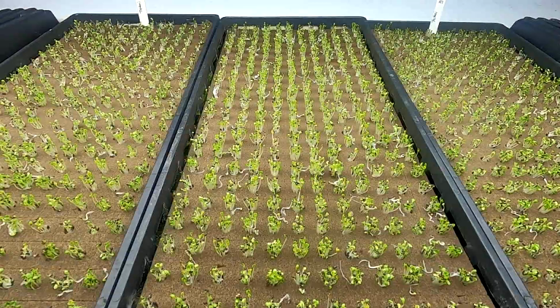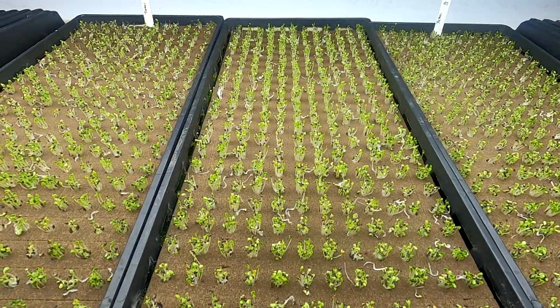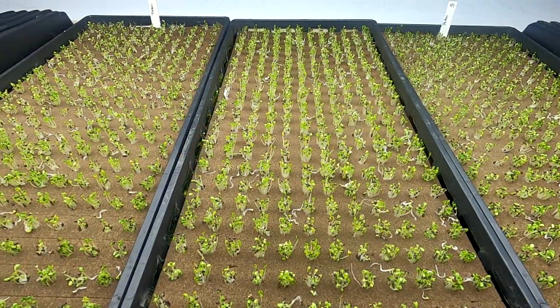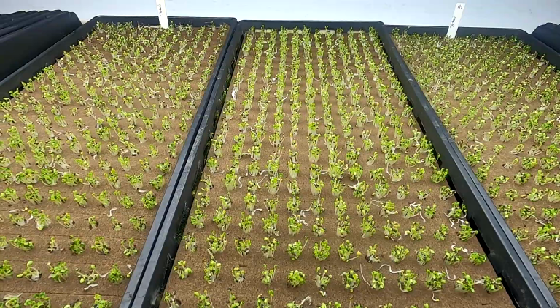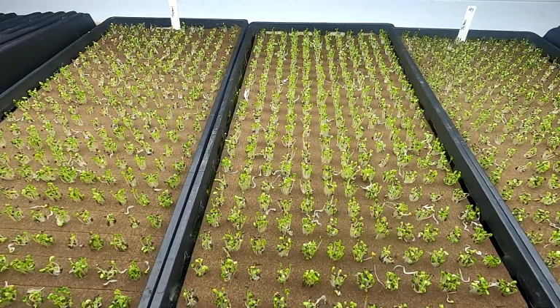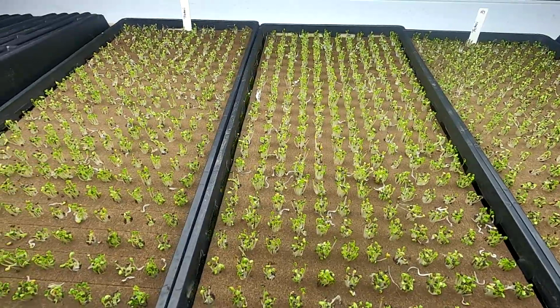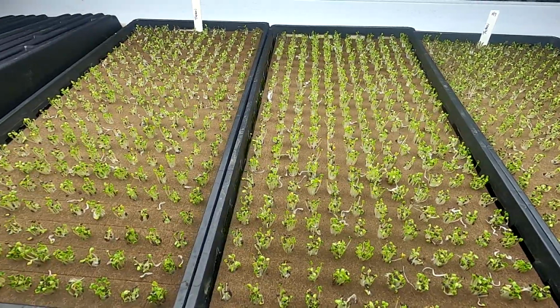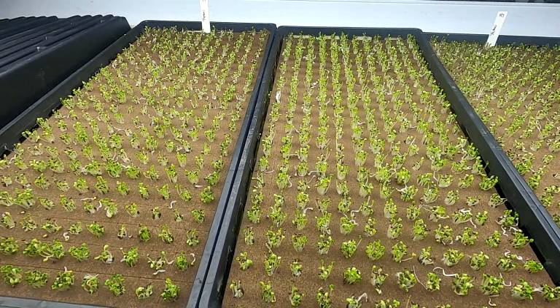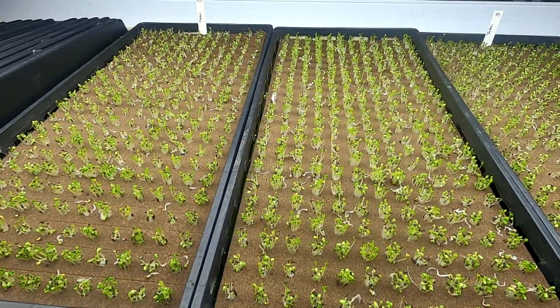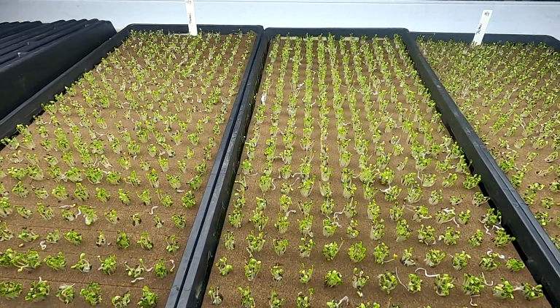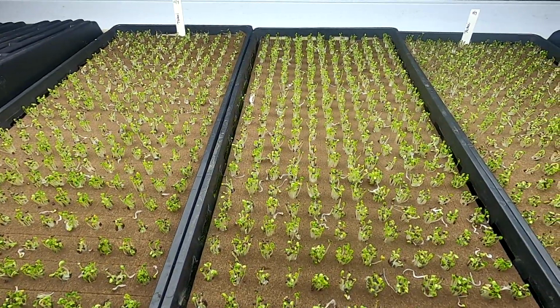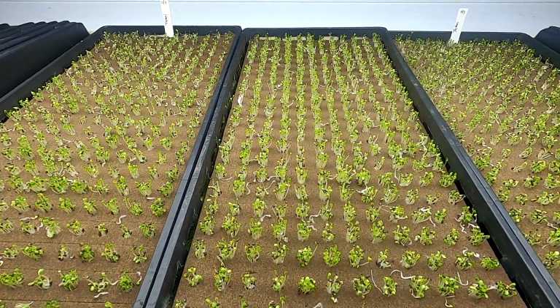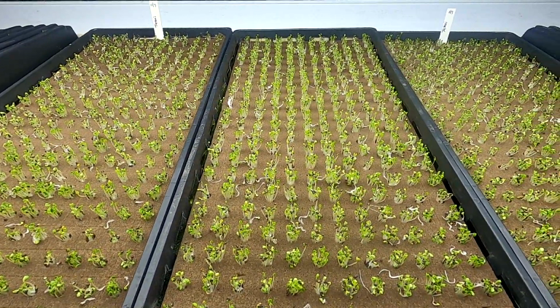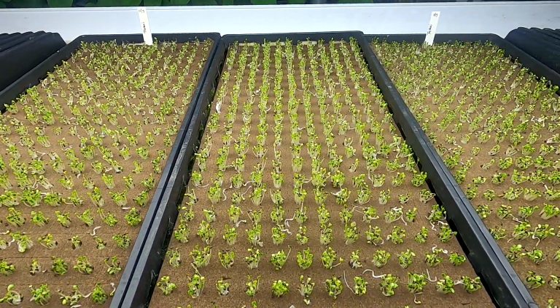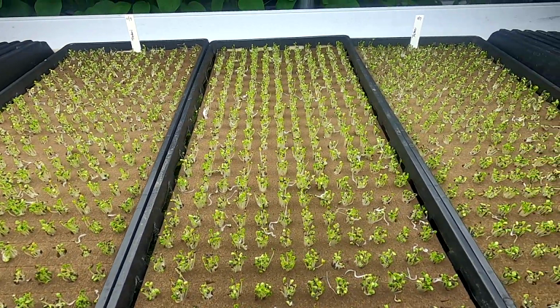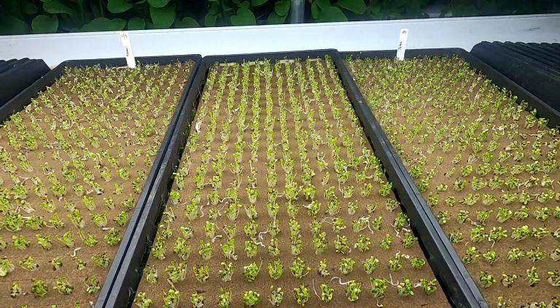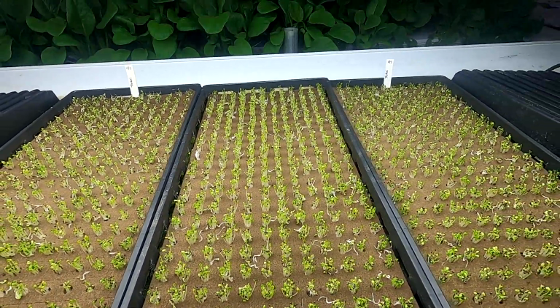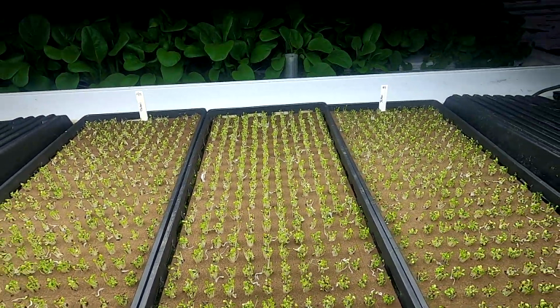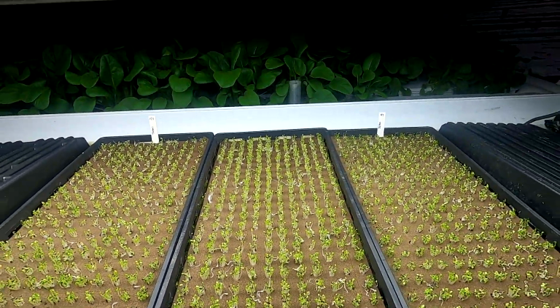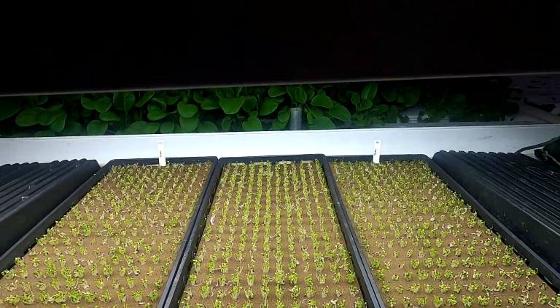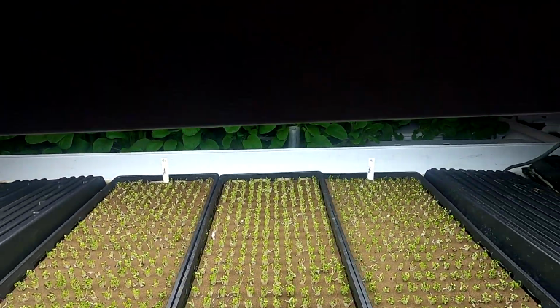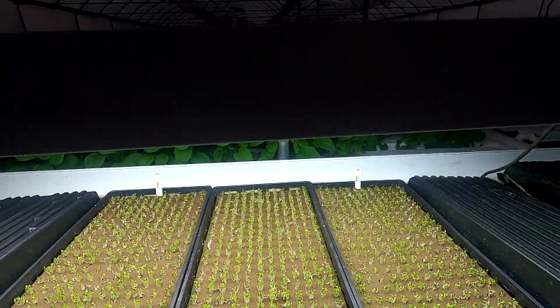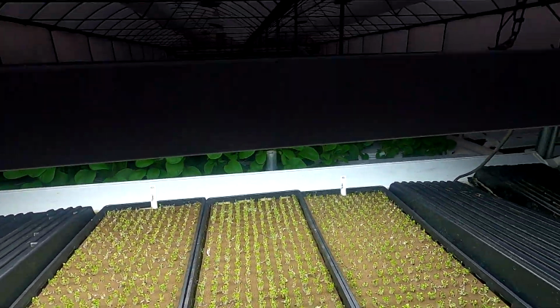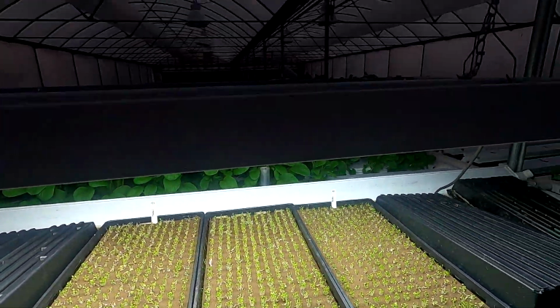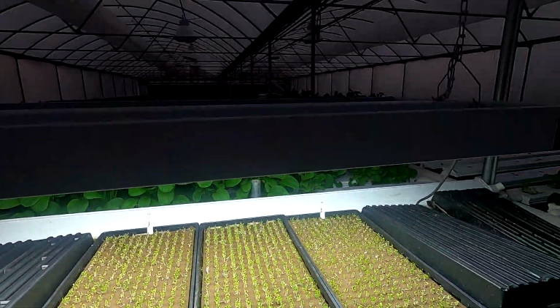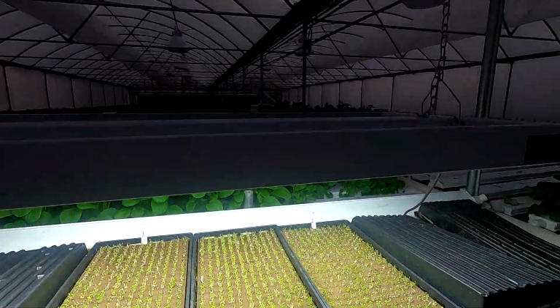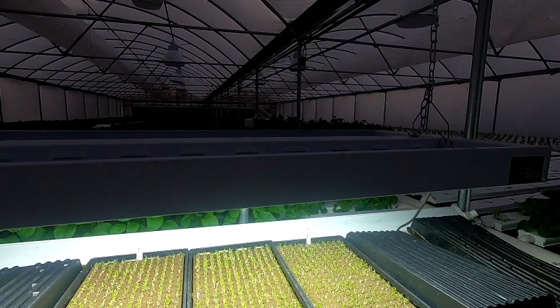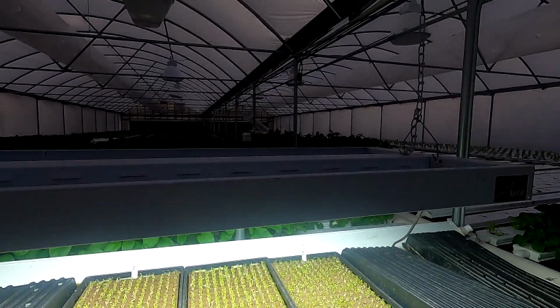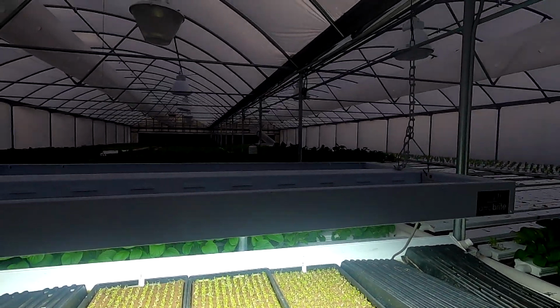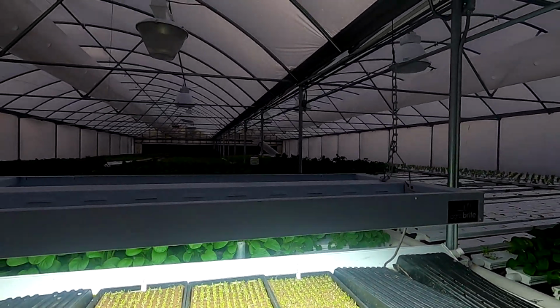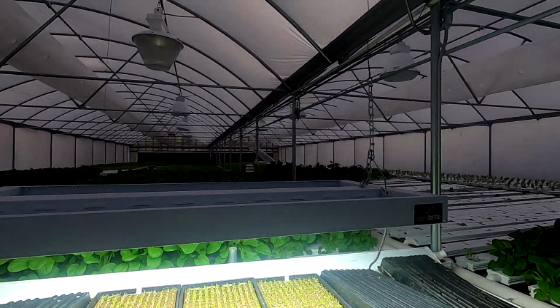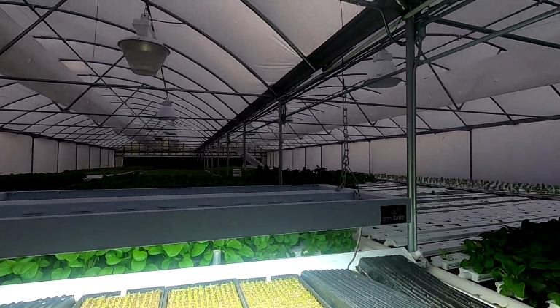Here are the little seedlings from the last video. They're in the nursery underneath the grow light because it's starting to get dark out.